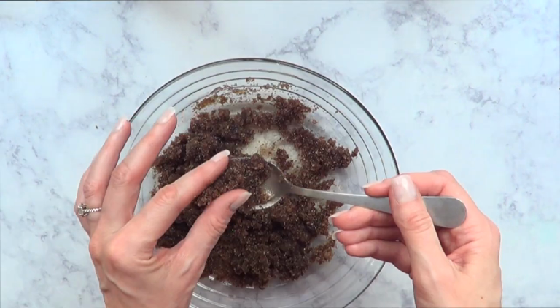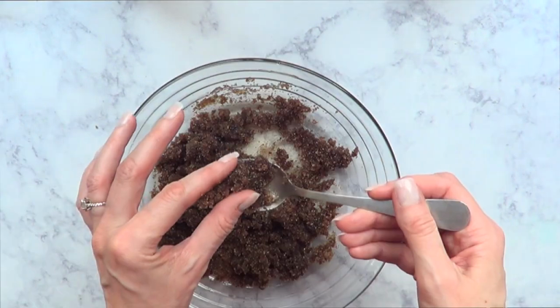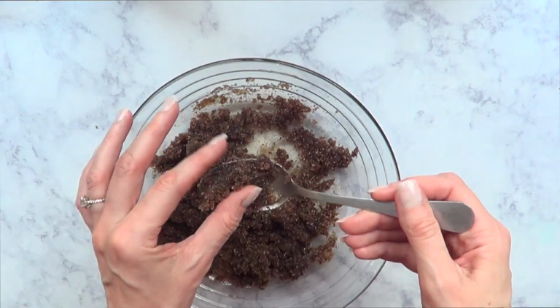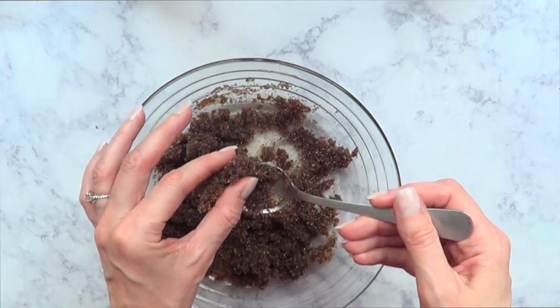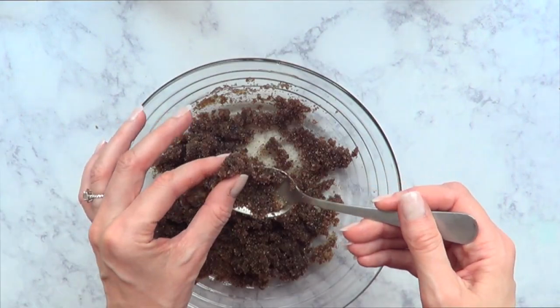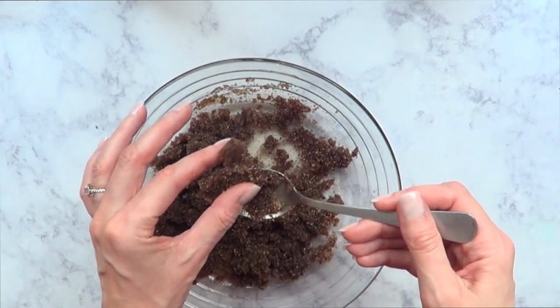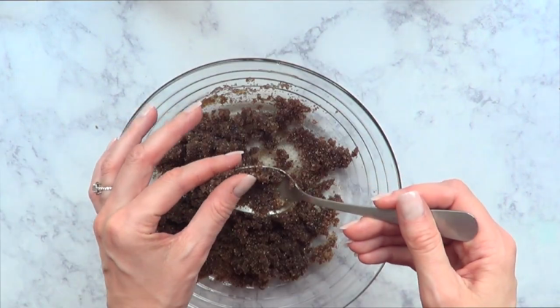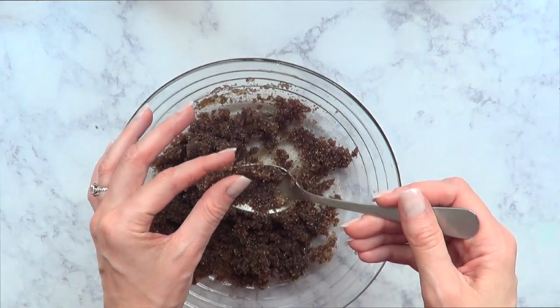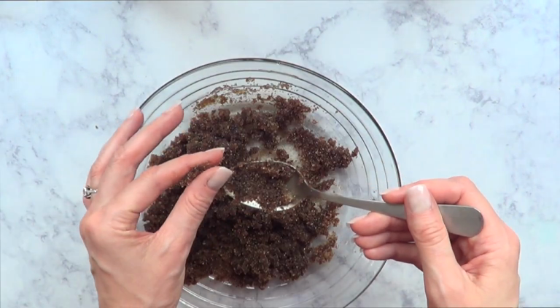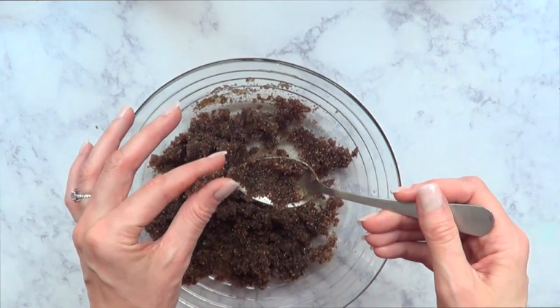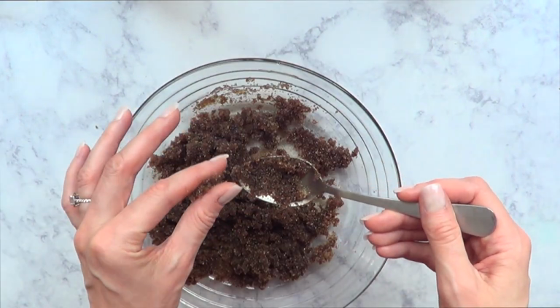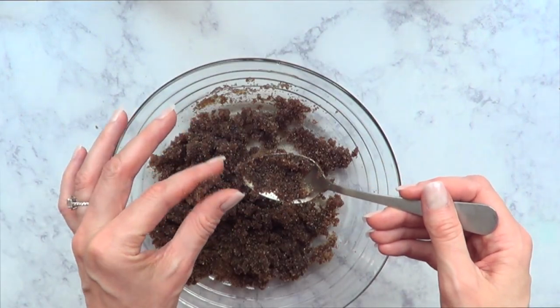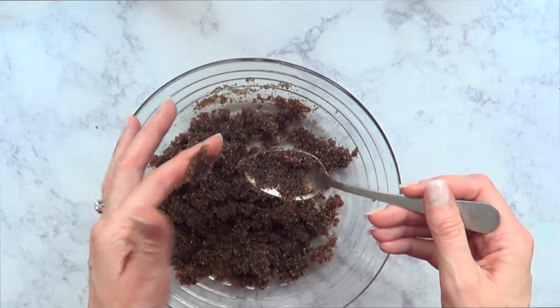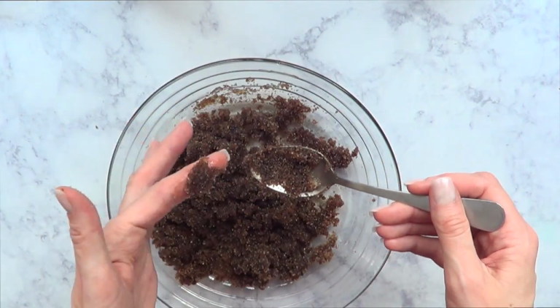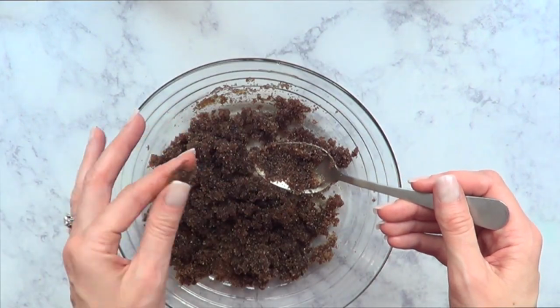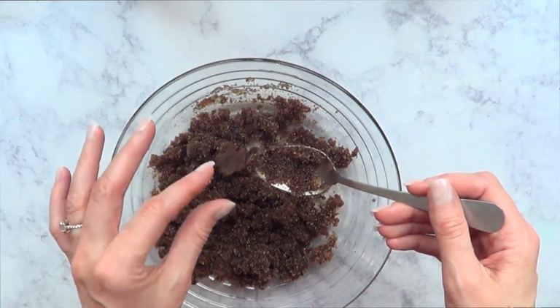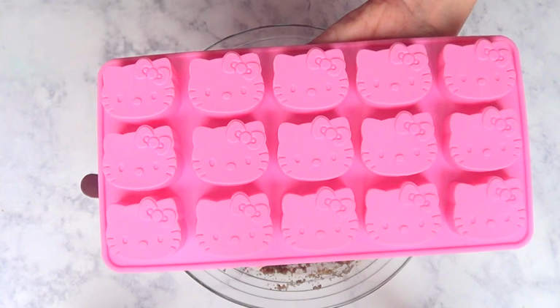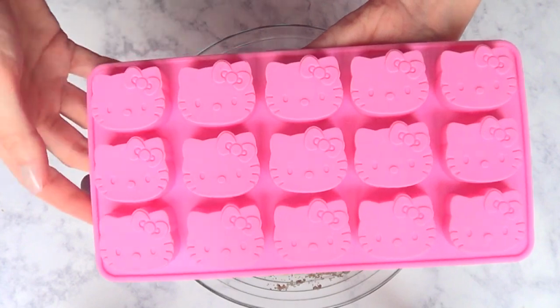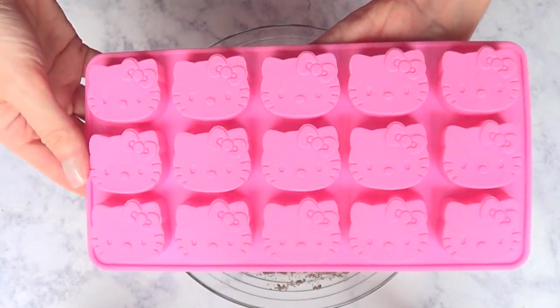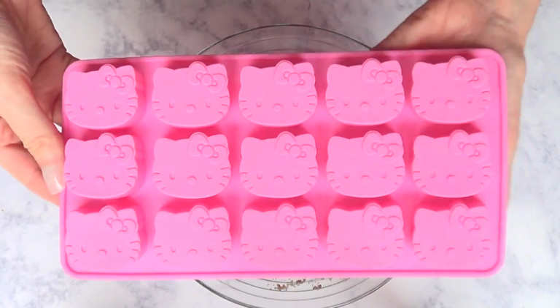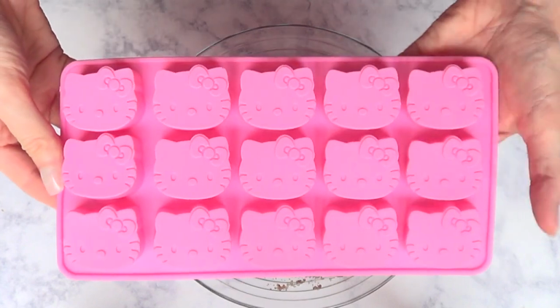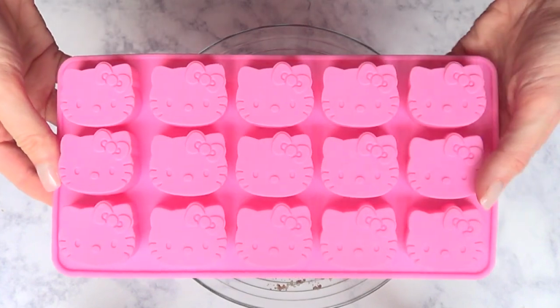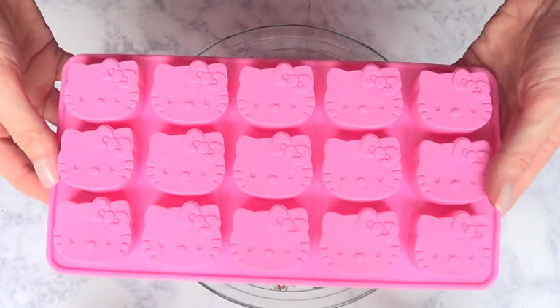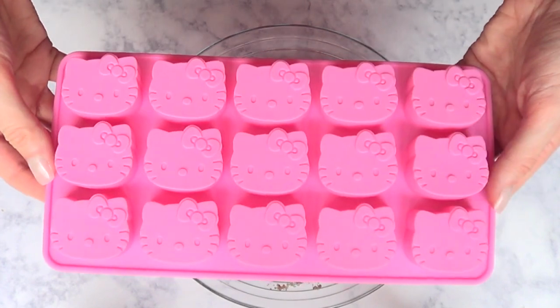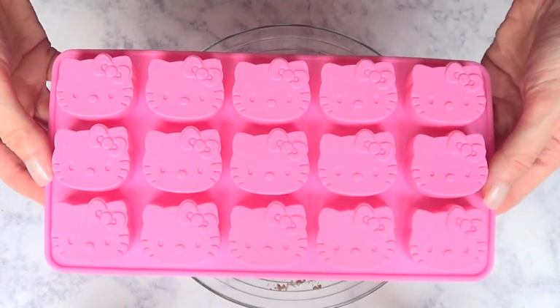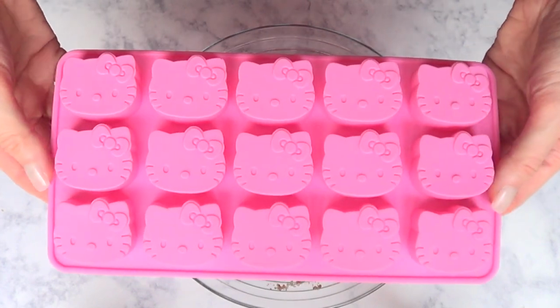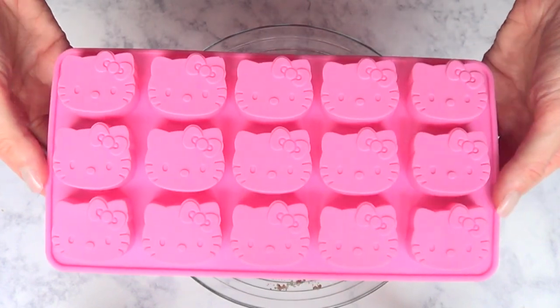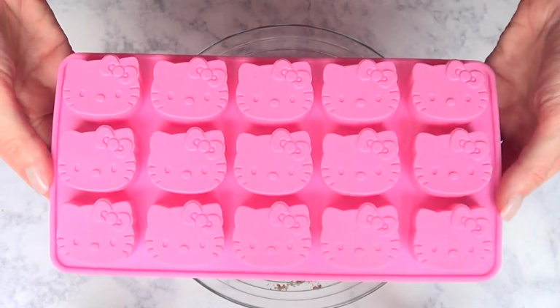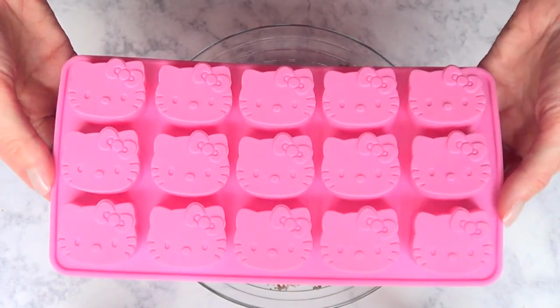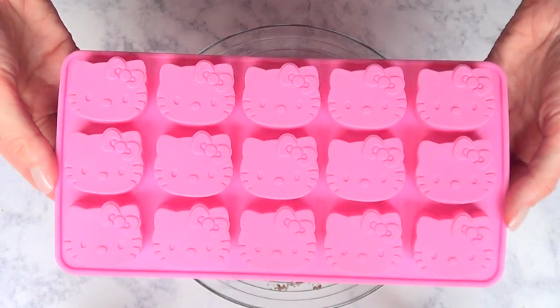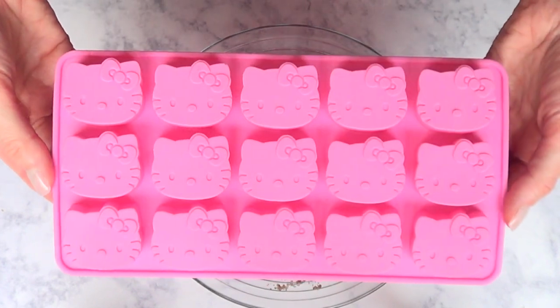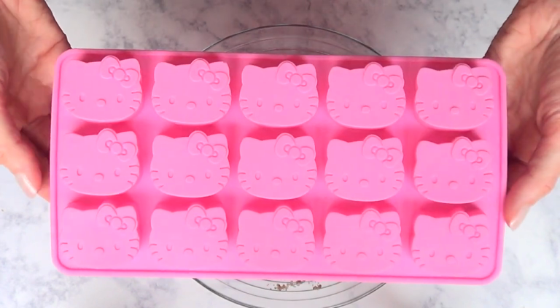I'm just going to mix it until I have this consistency — it reminds me of the consistency of sand. Then I'm going to be using my mold, which is a silicone material.